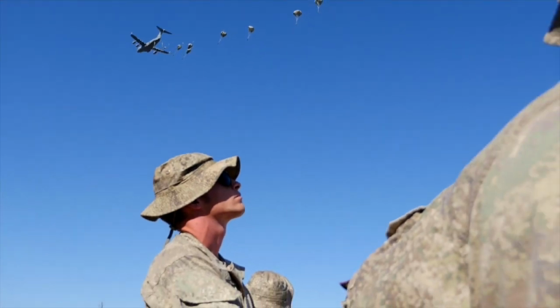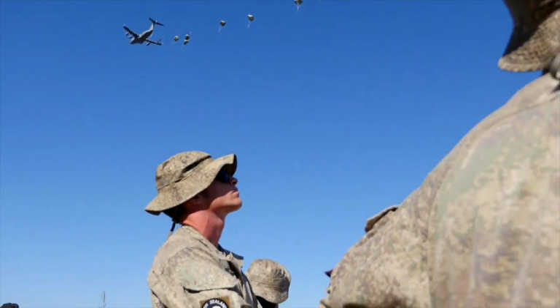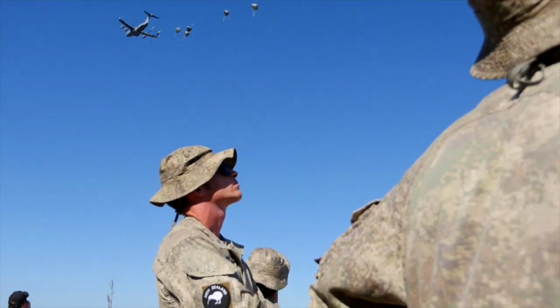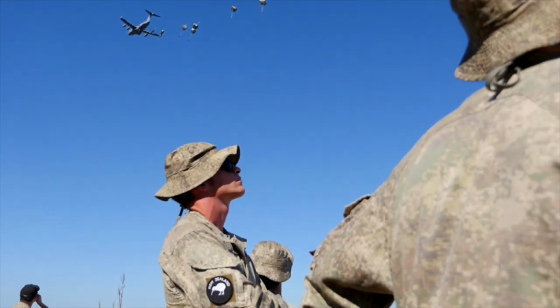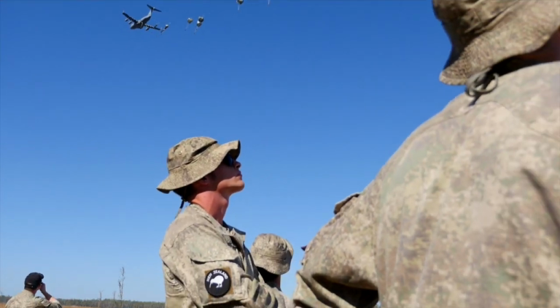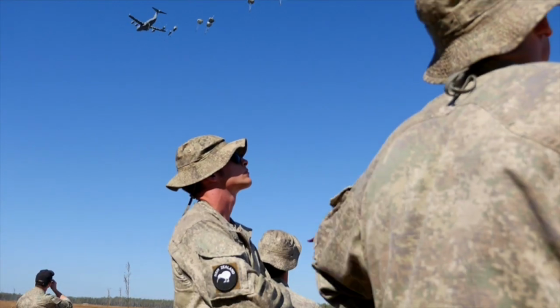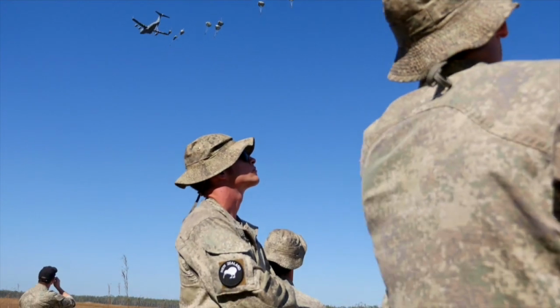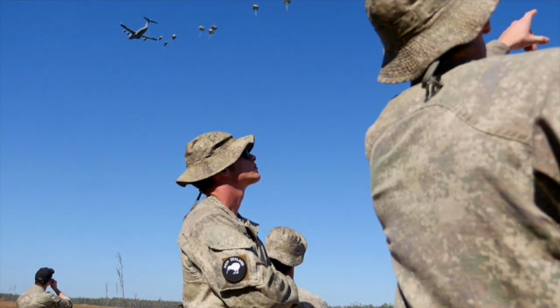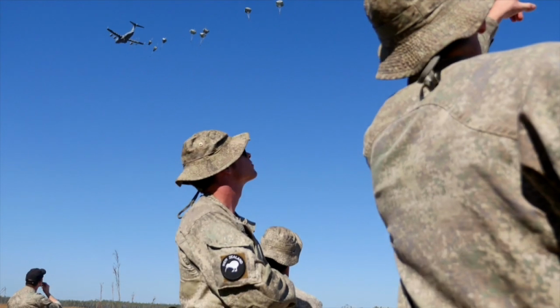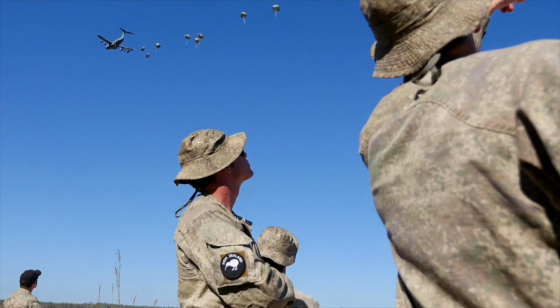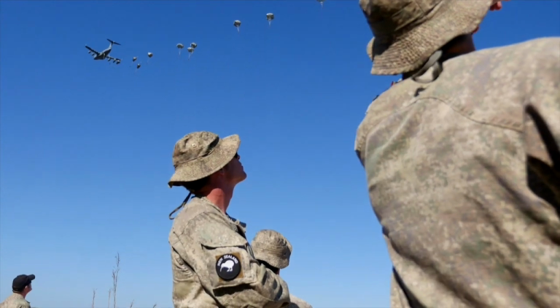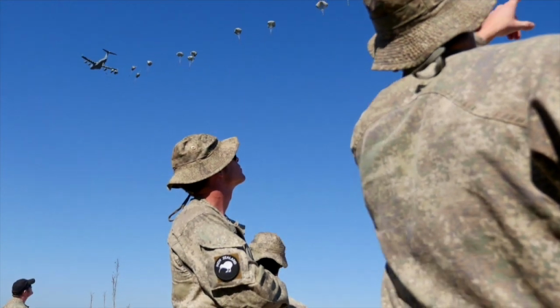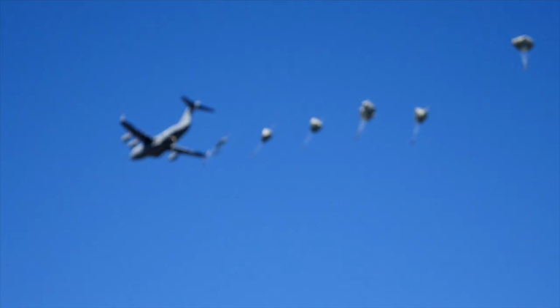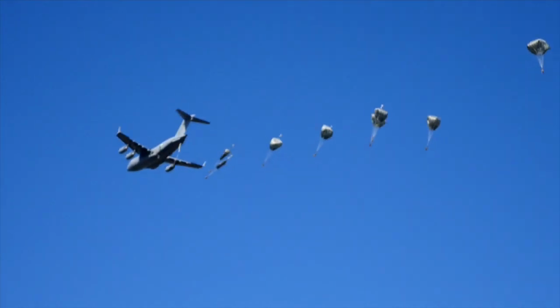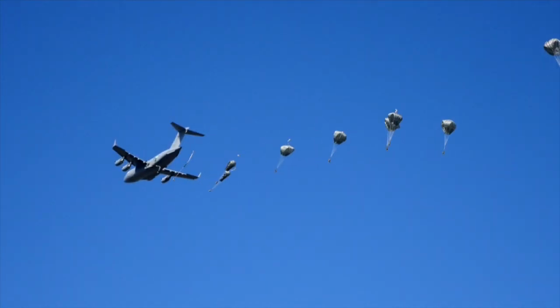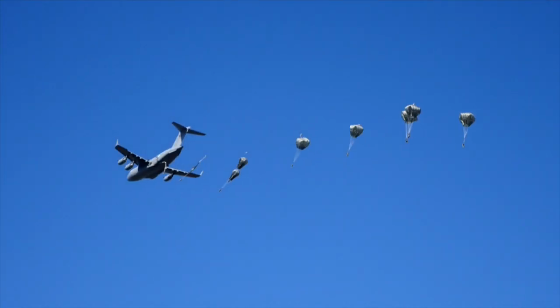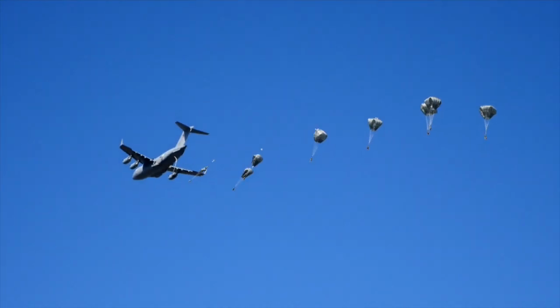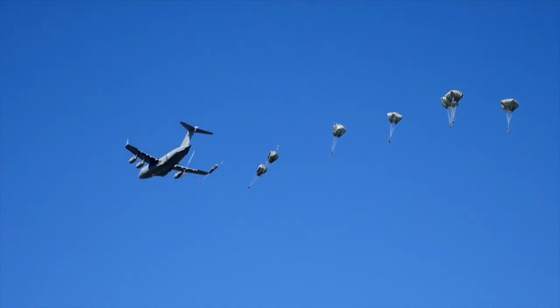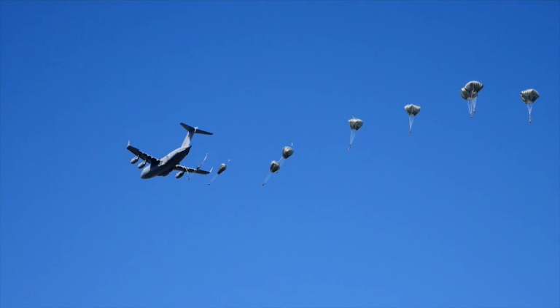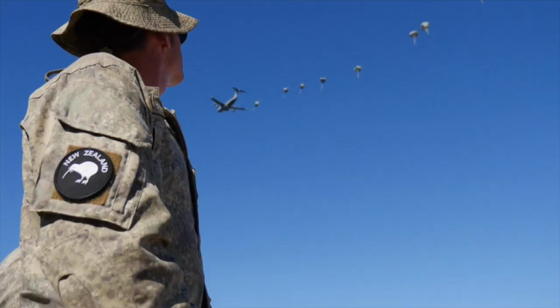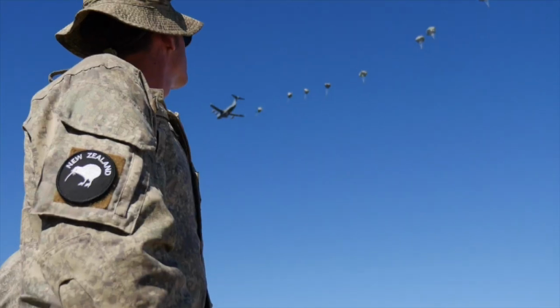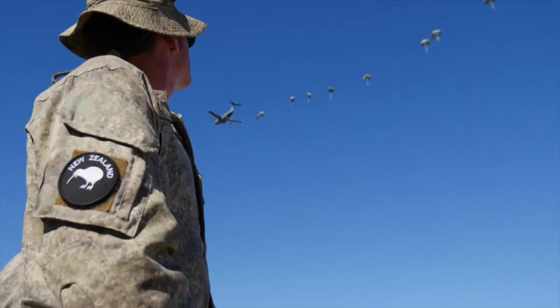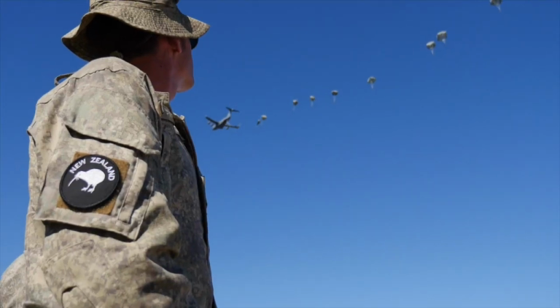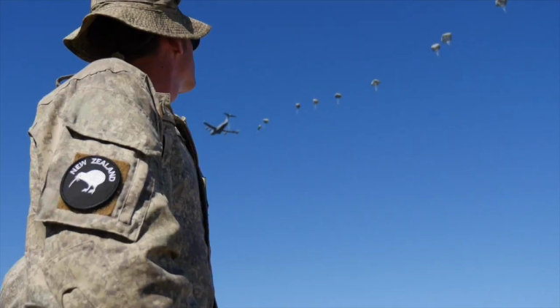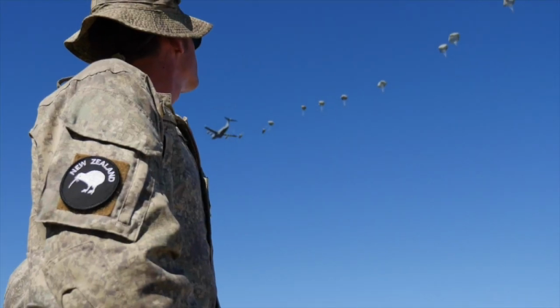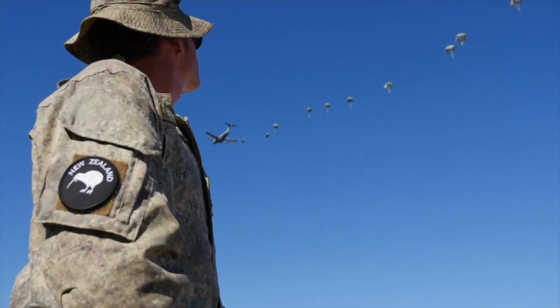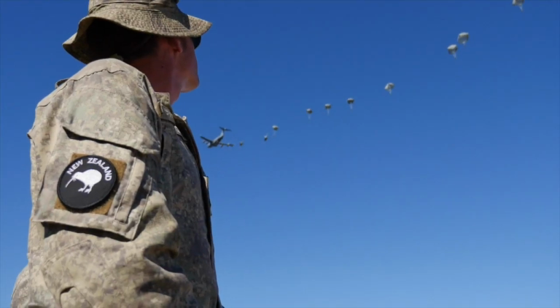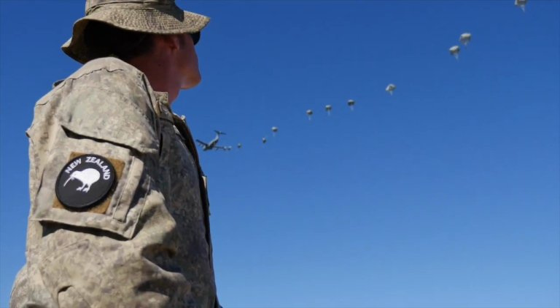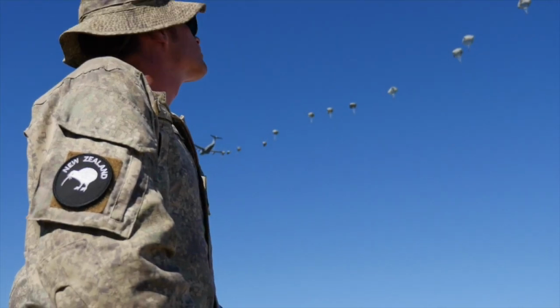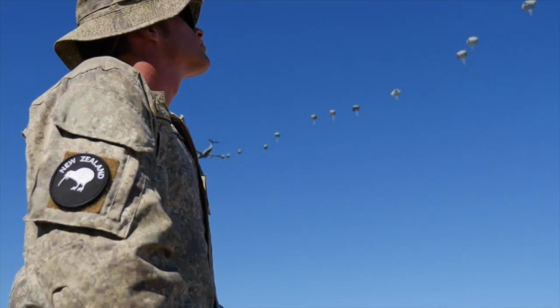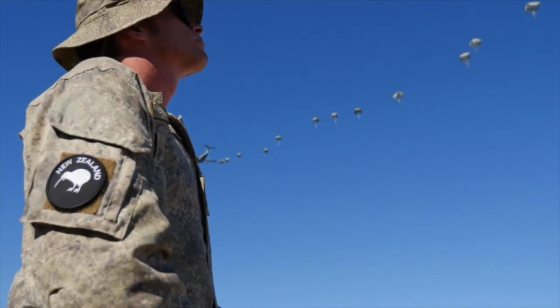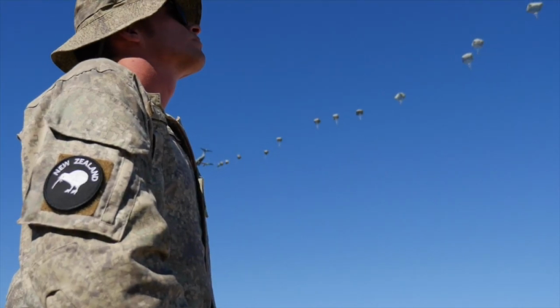It was pretty cool to see how the C-17s work. It's good to see how other nations work compared to how we work at home. It's been a good learning curve.